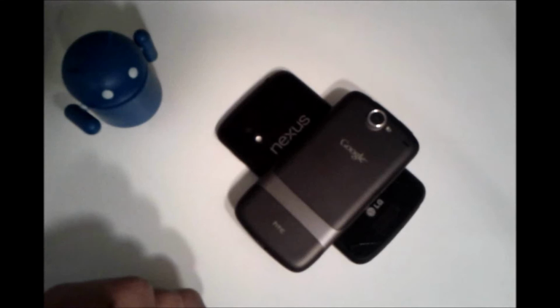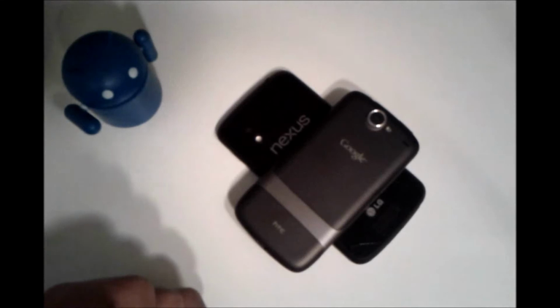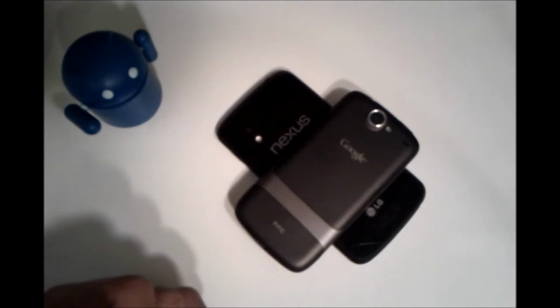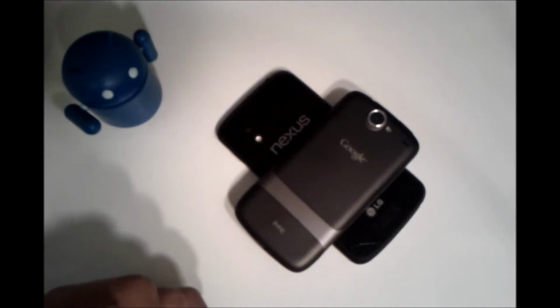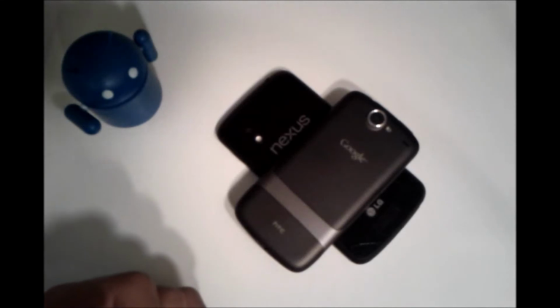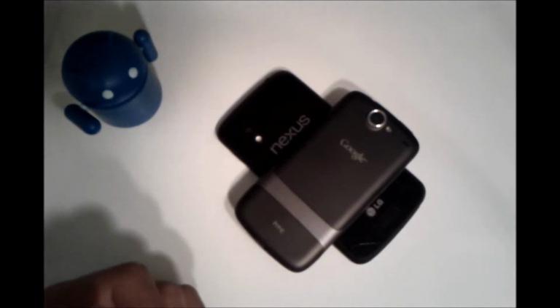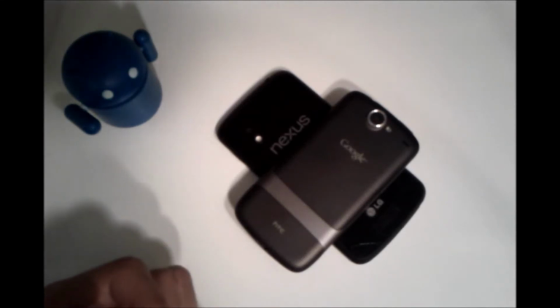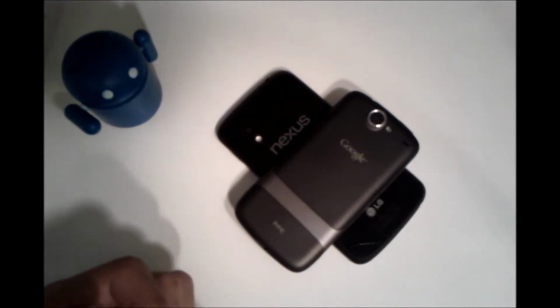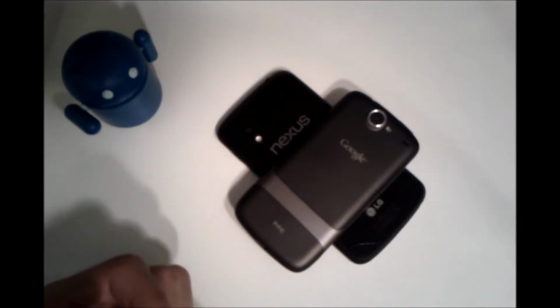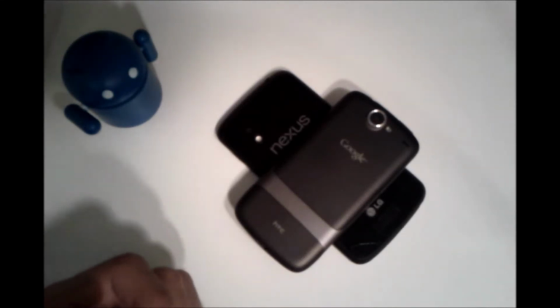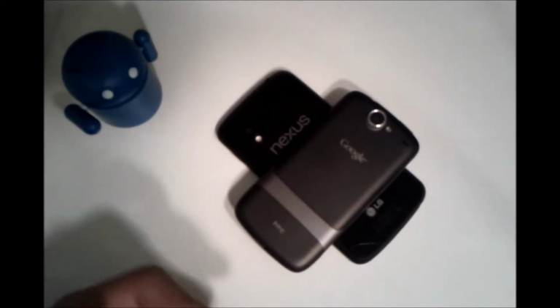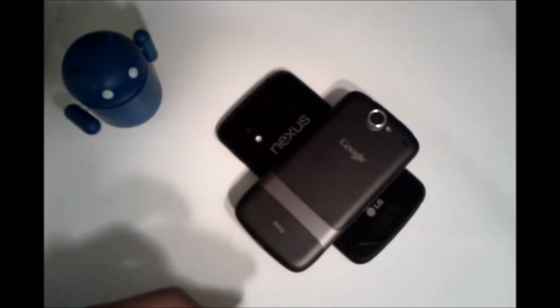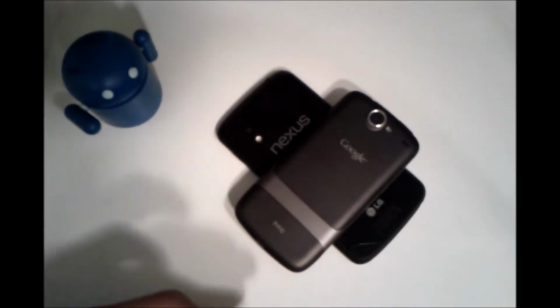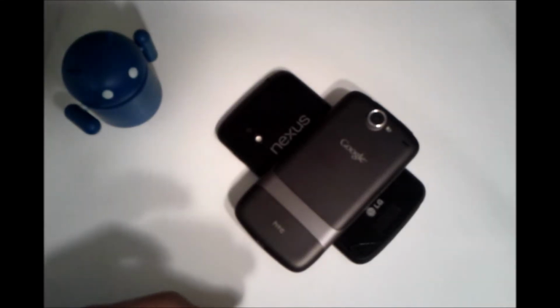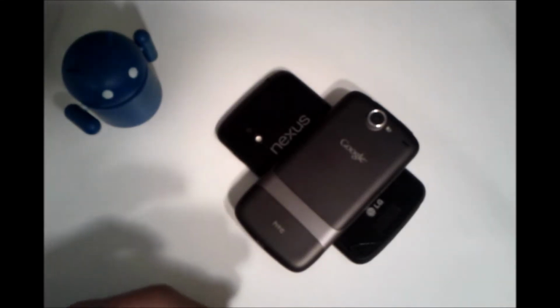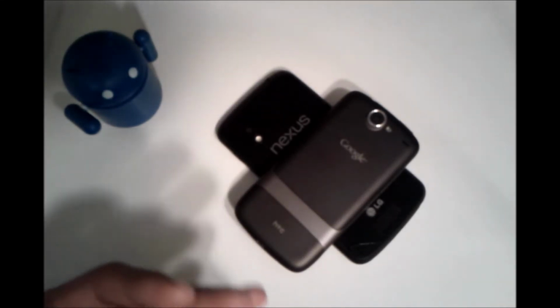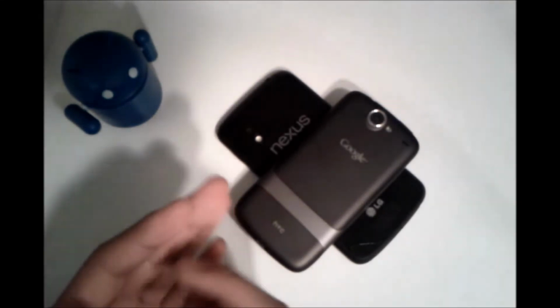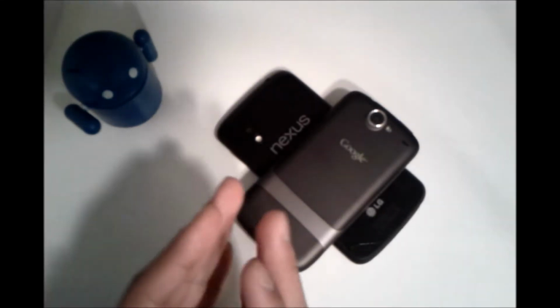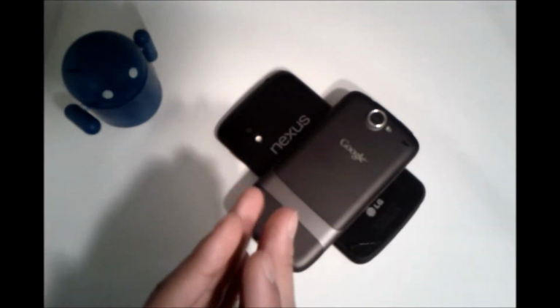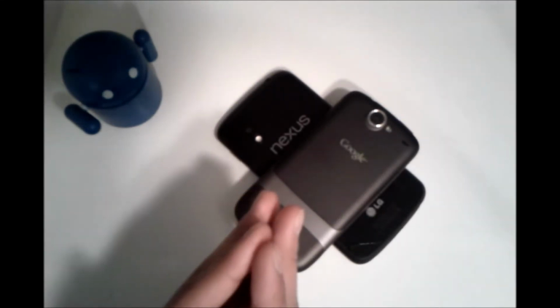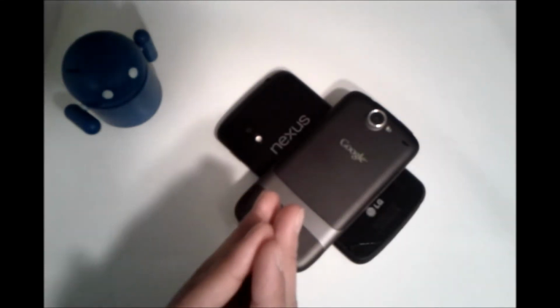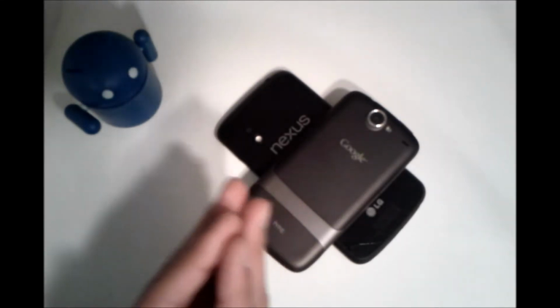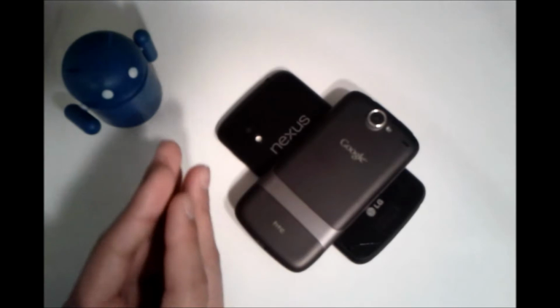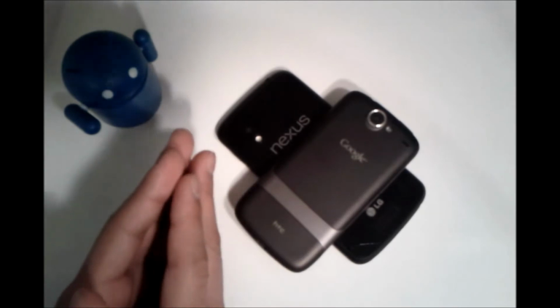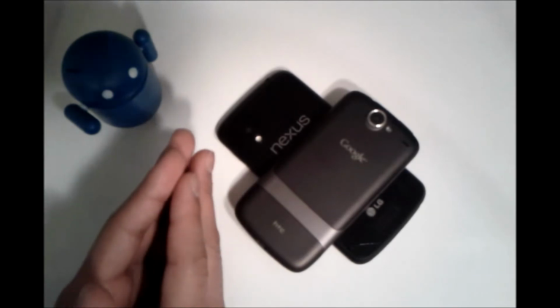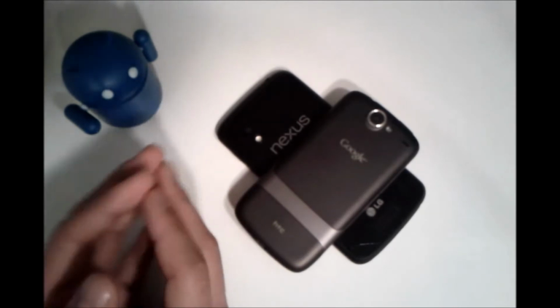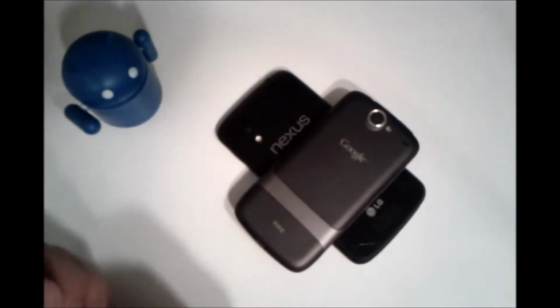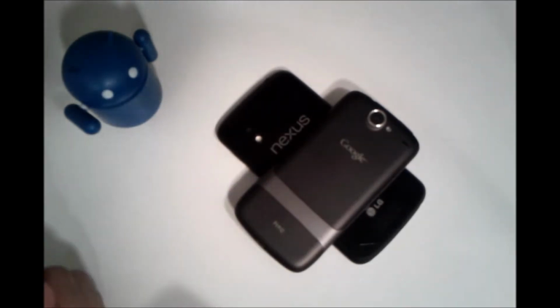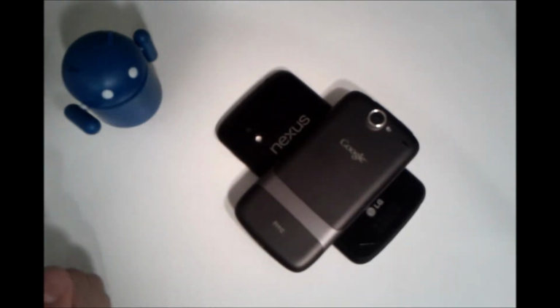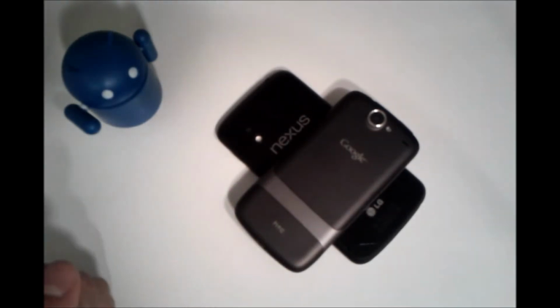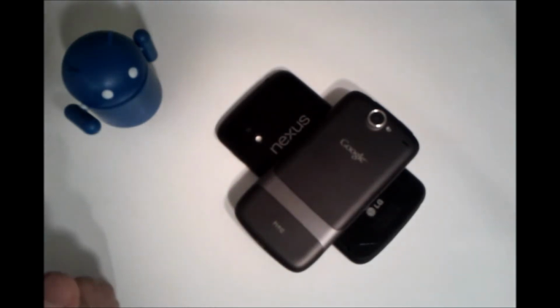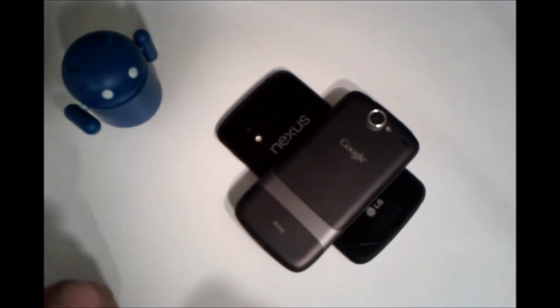Hey YouTube, this is Alexander and I'm back with another tech video. In this tech video, I just want to give you a comparison between the Nexus 1 and the Nexus 4. So let's get started.